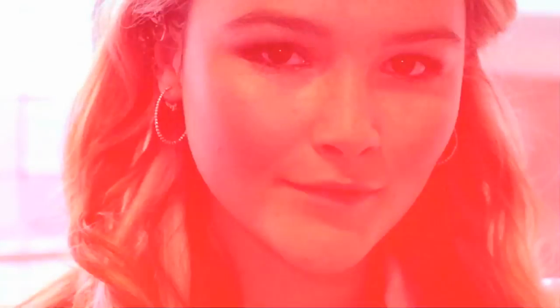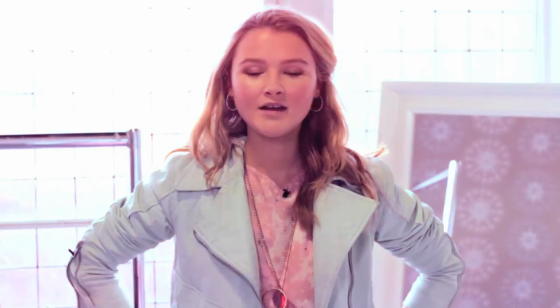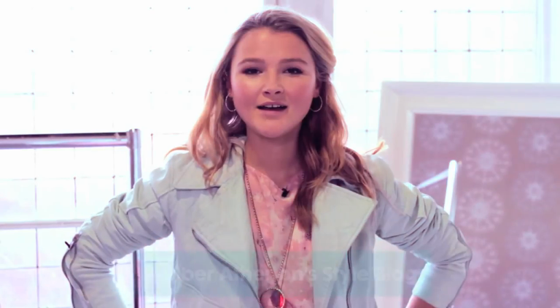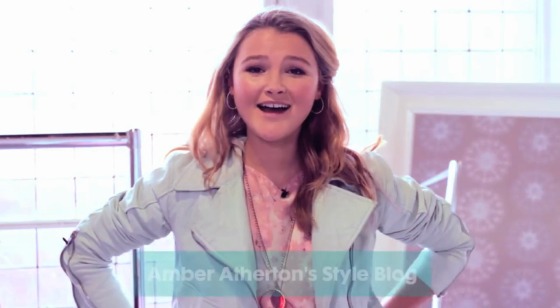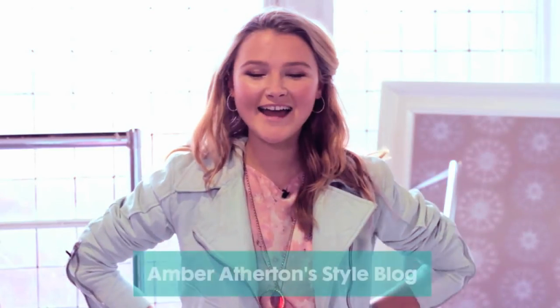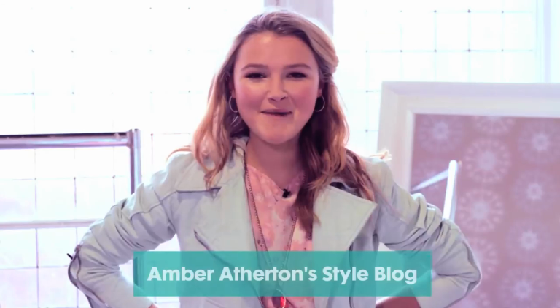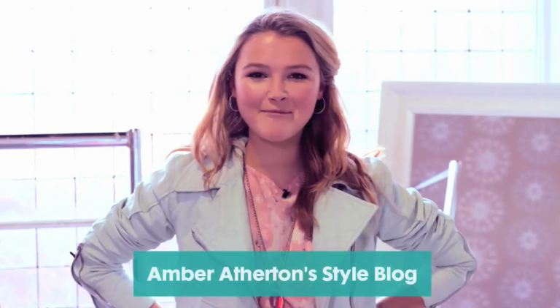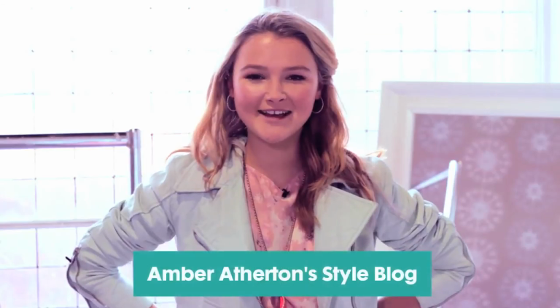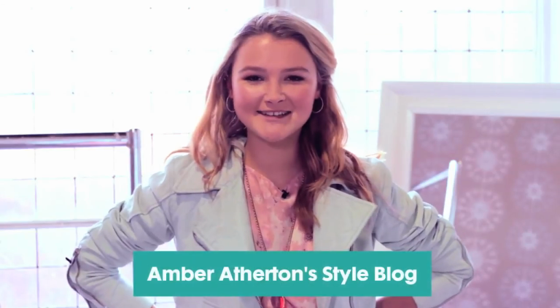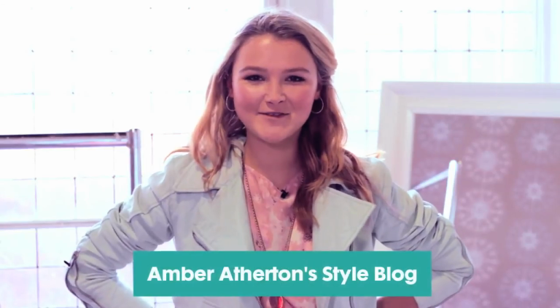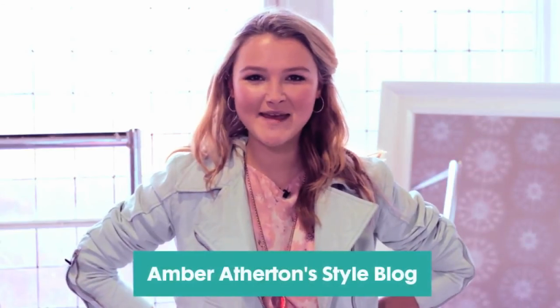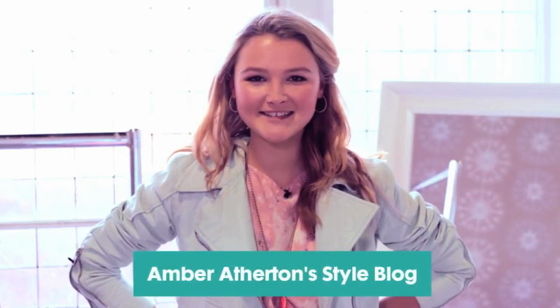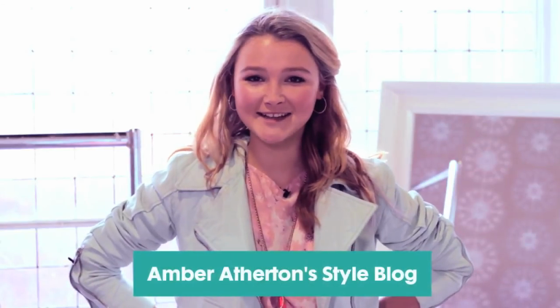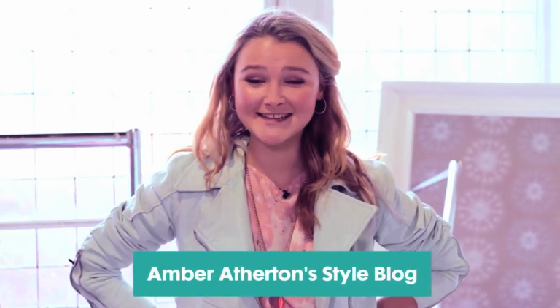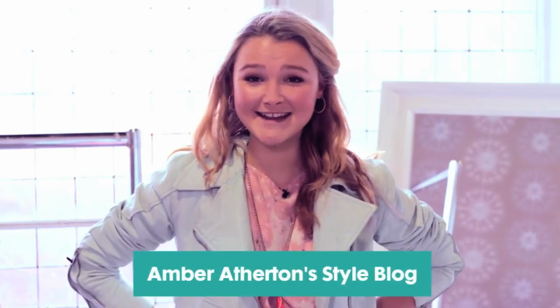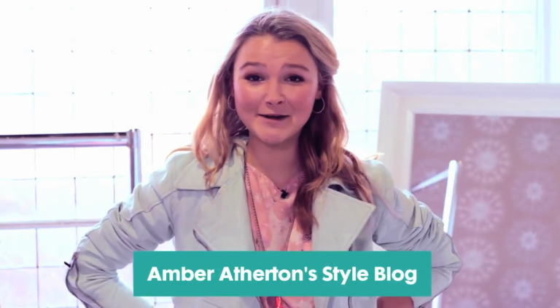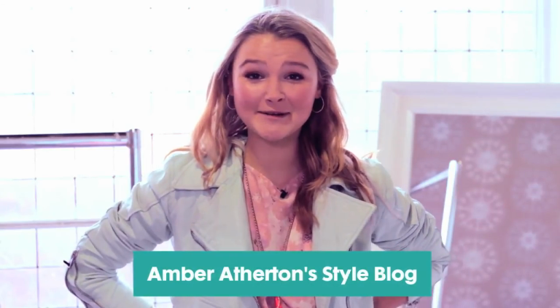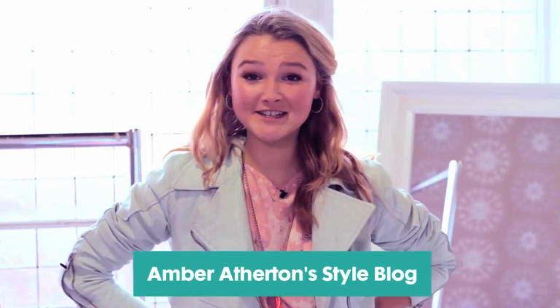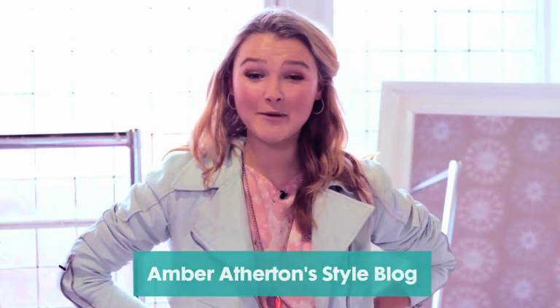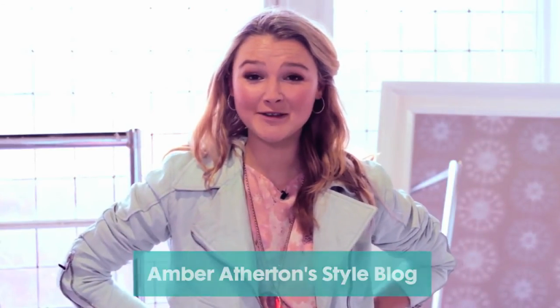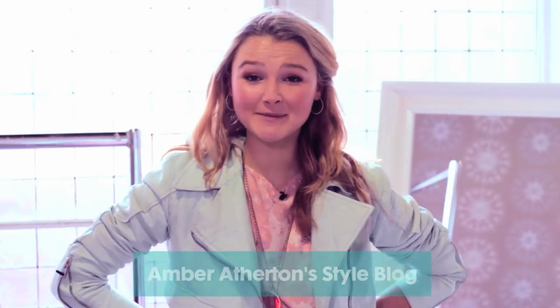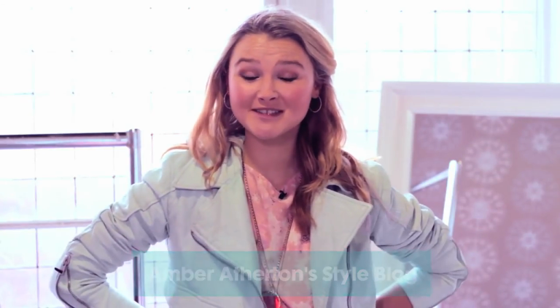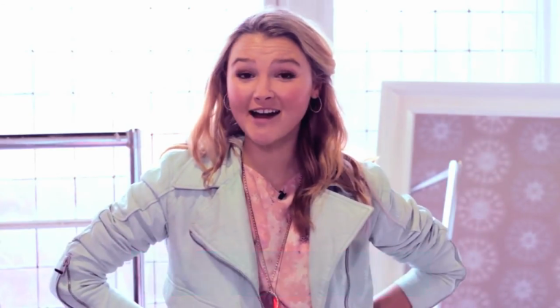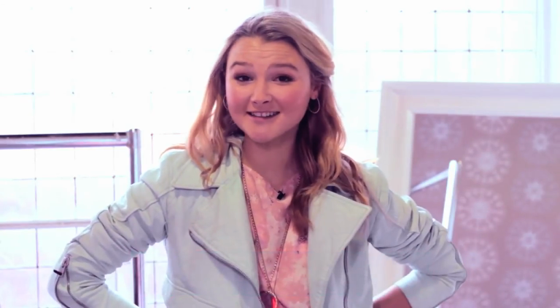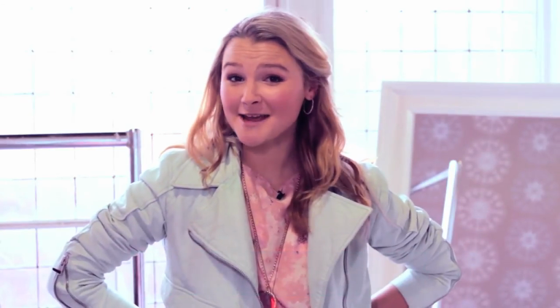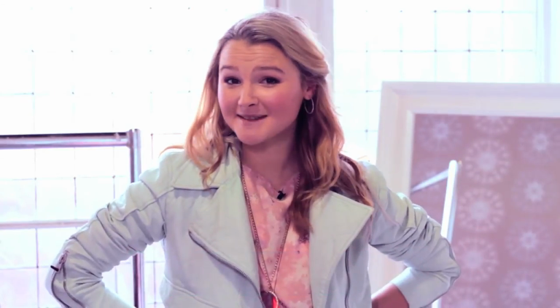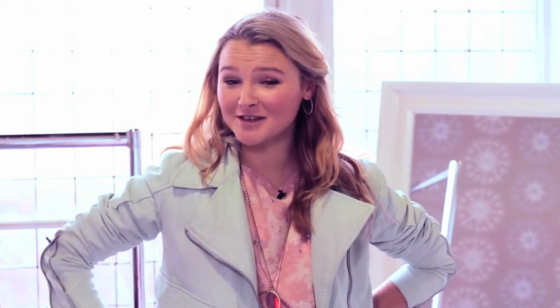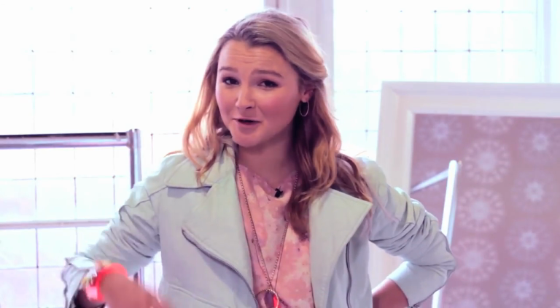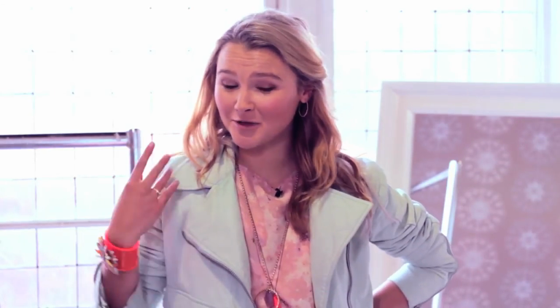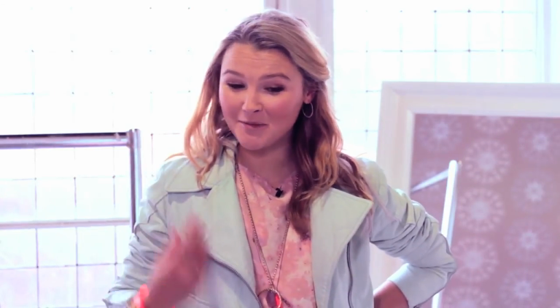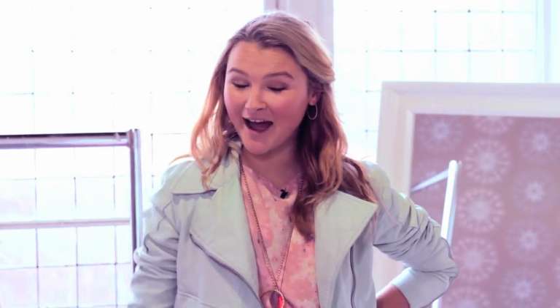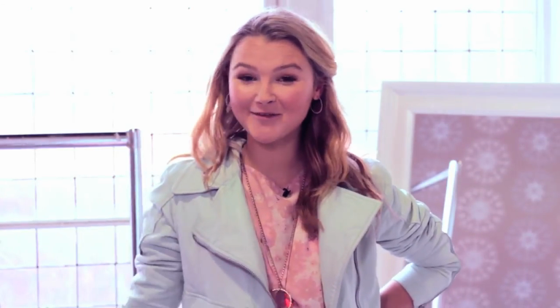Hi, I'm Amber Atherton from Made in Chelsea and I'm going to share with you some style tips and talk you through my outfit.